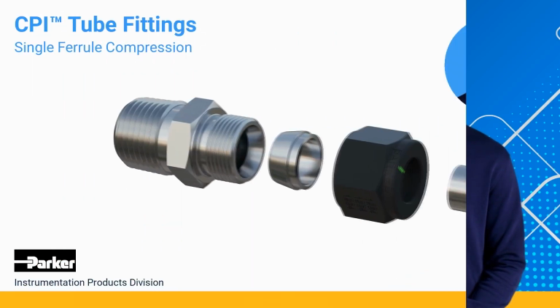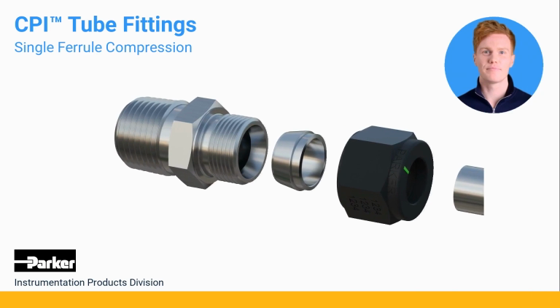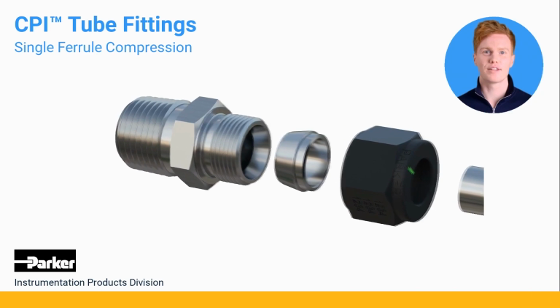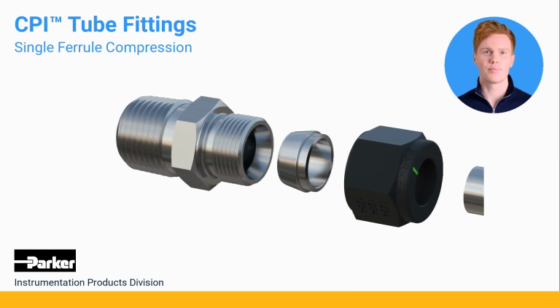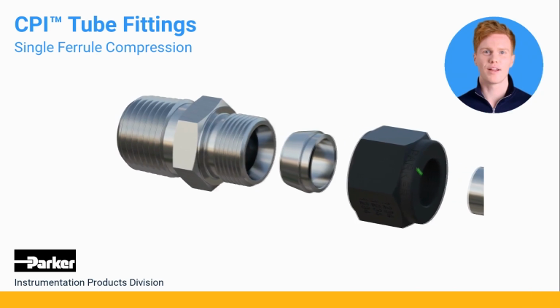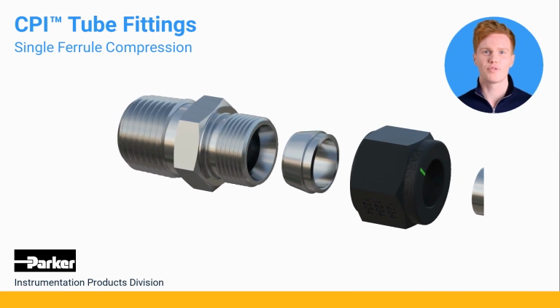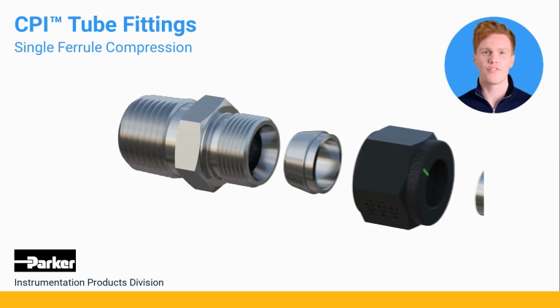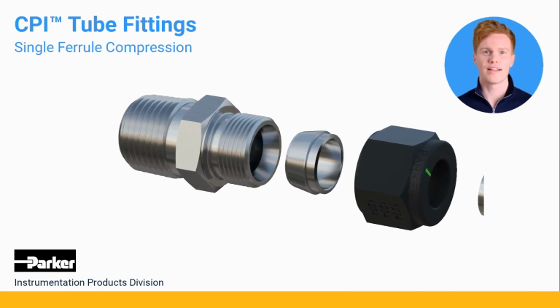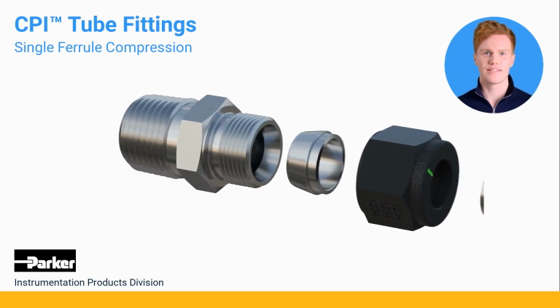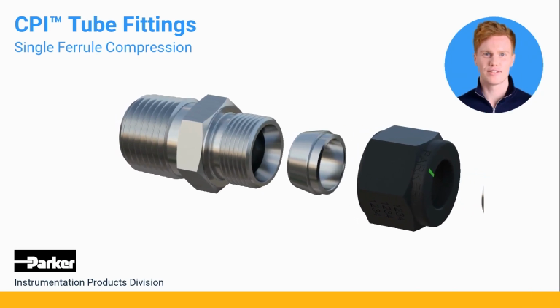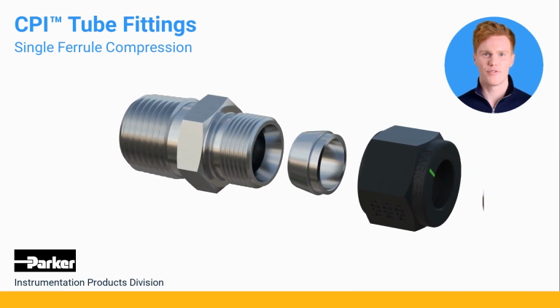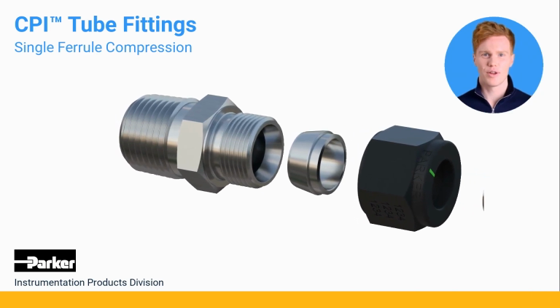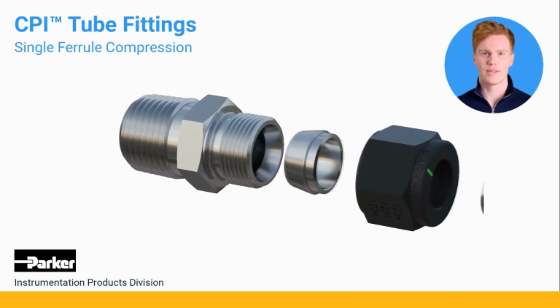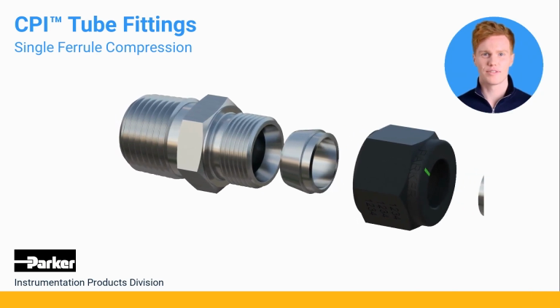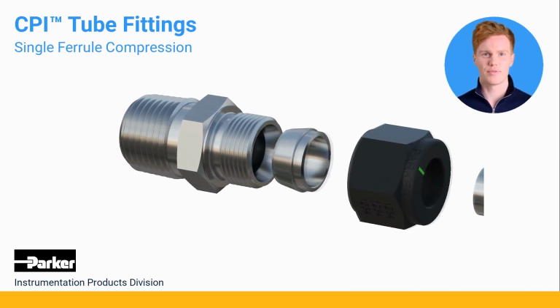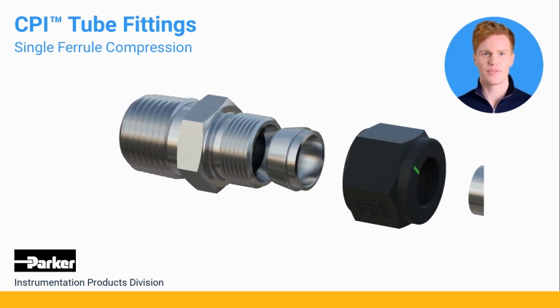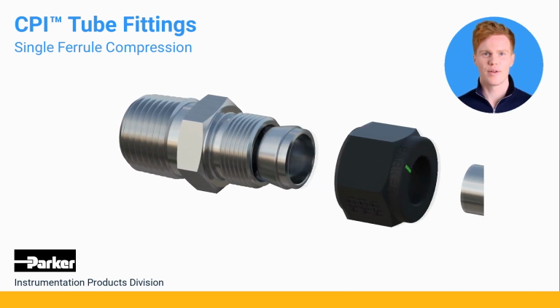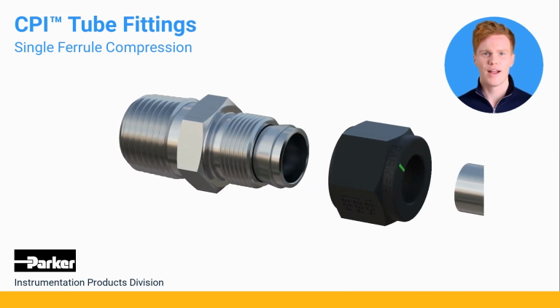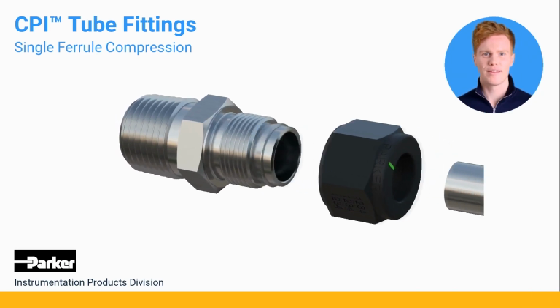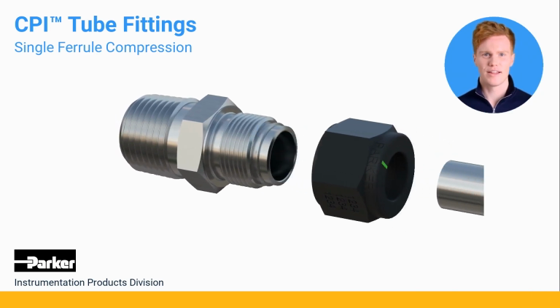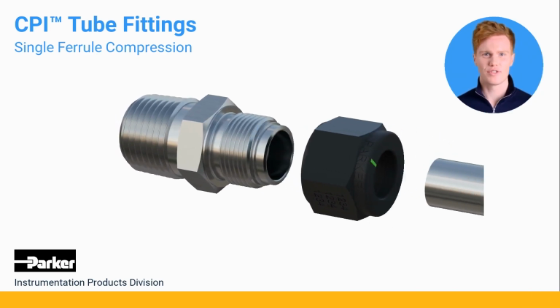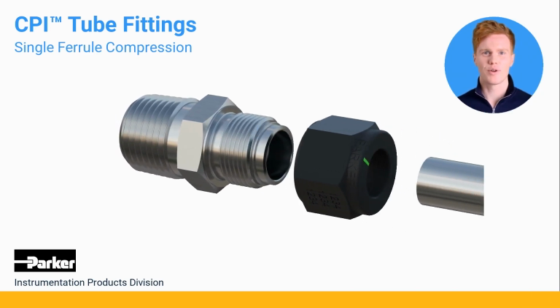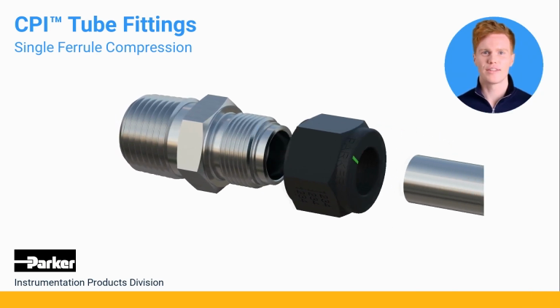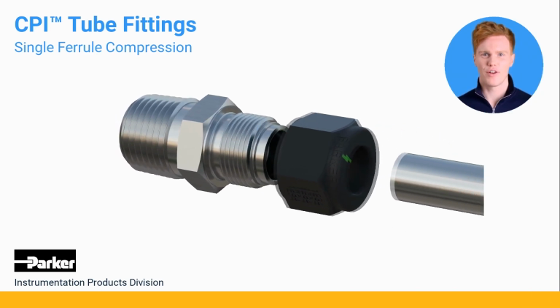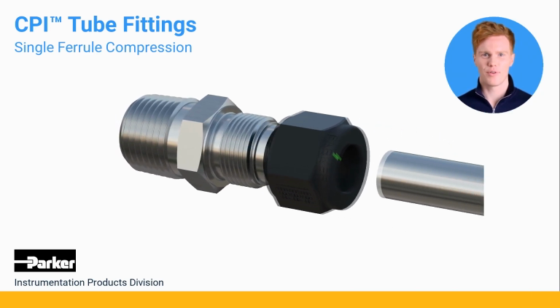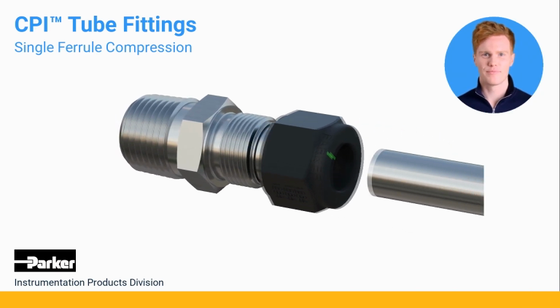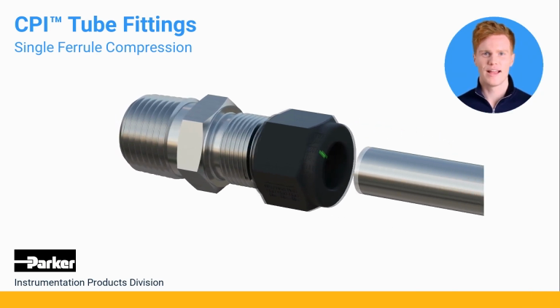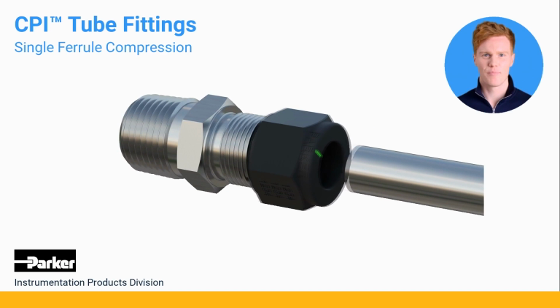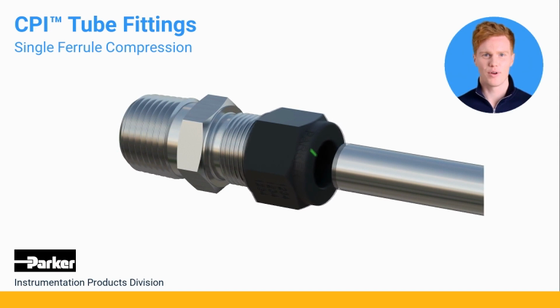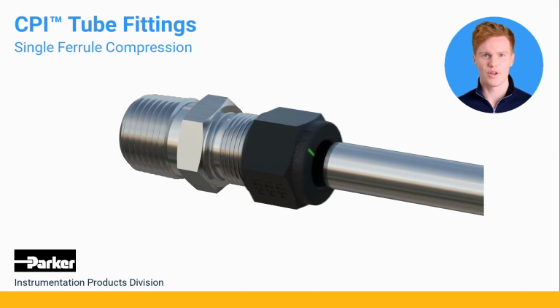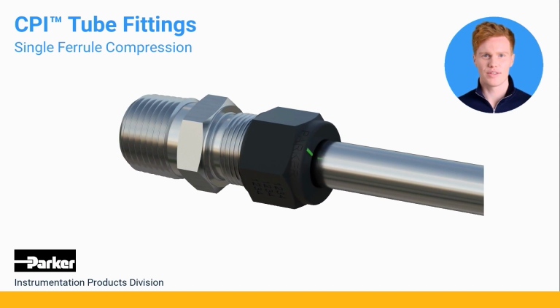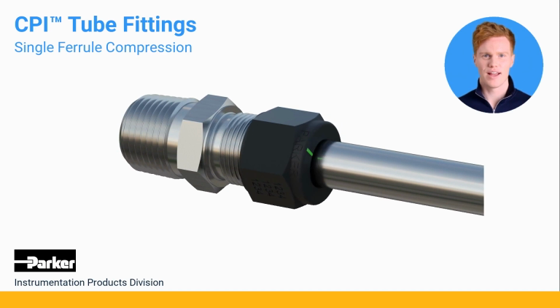The CPI tube fitting consists of three pieces: the body, a super-cased ferrule, and a molly-coated nut.